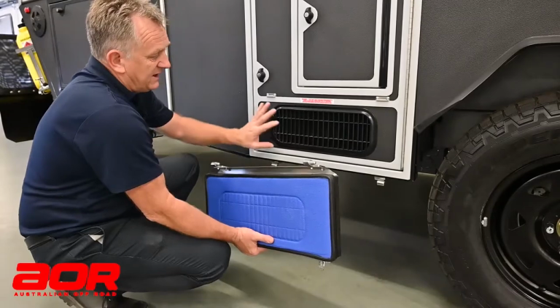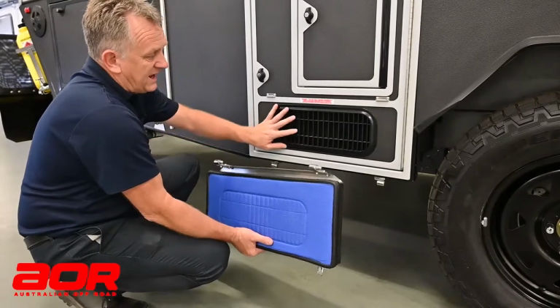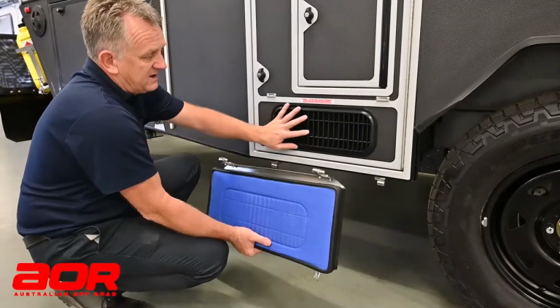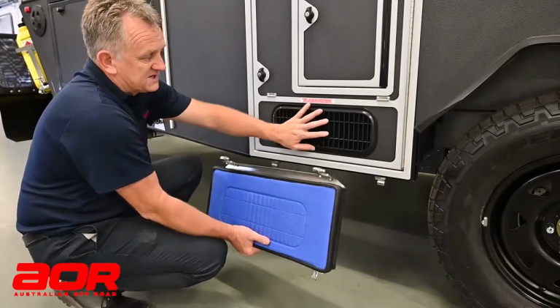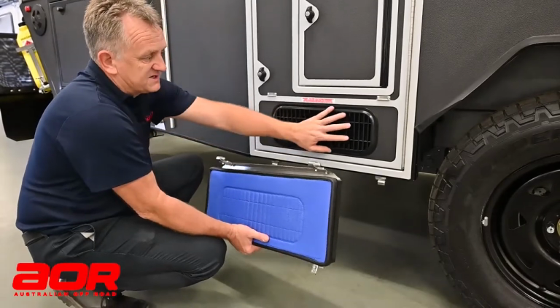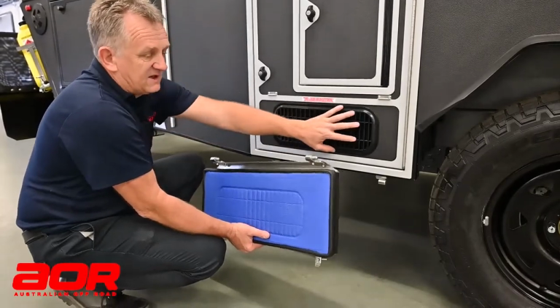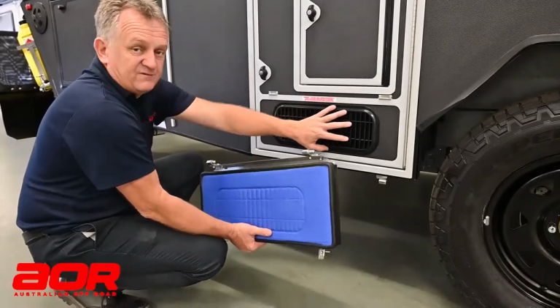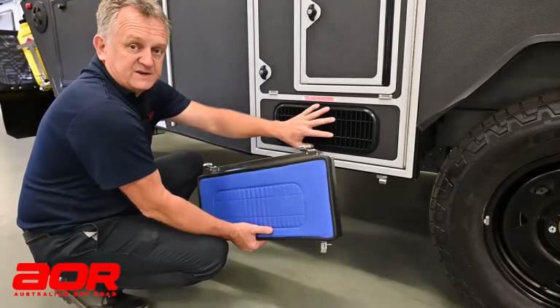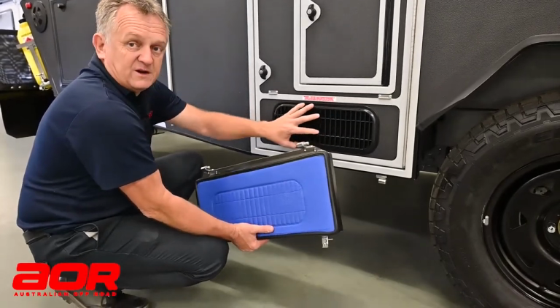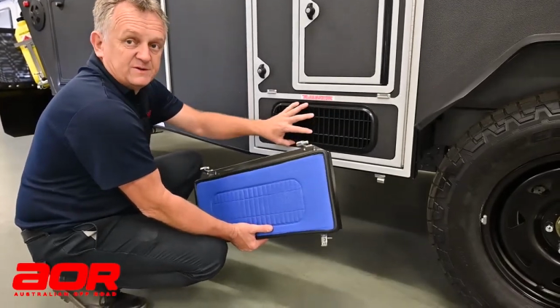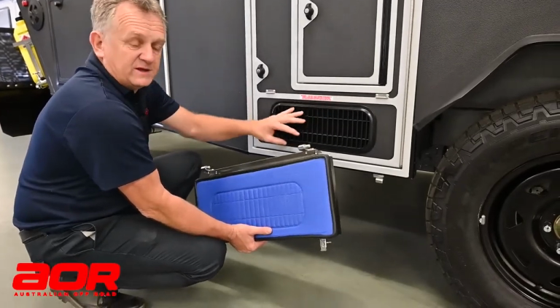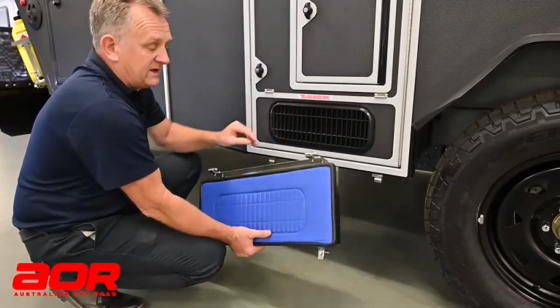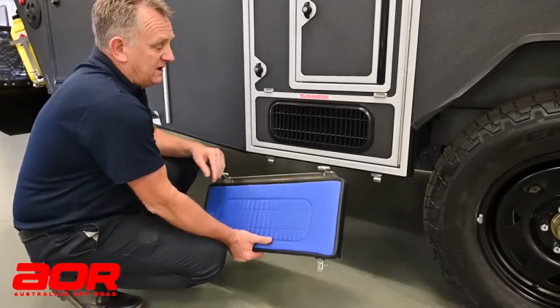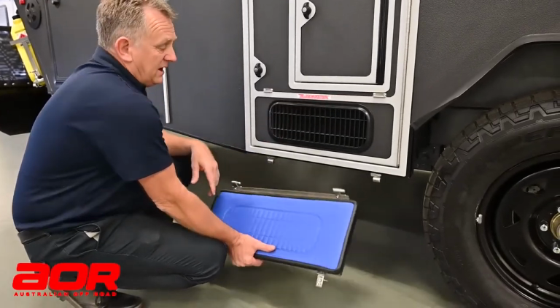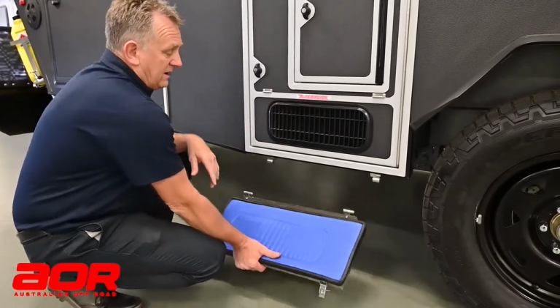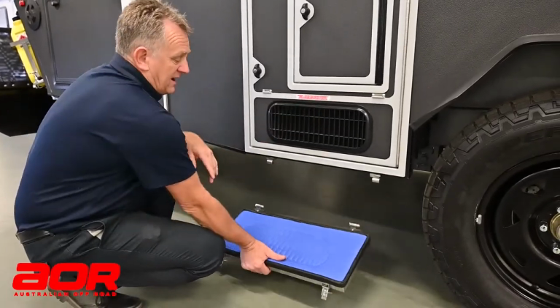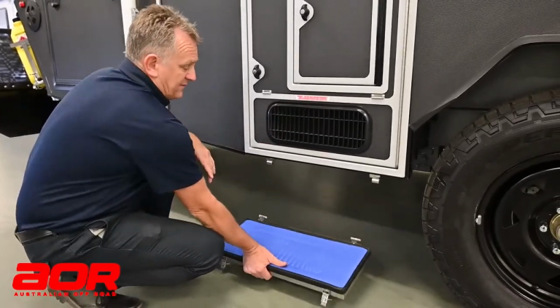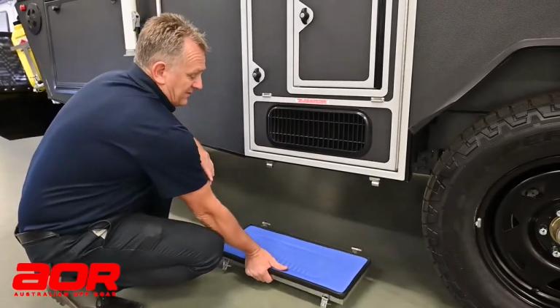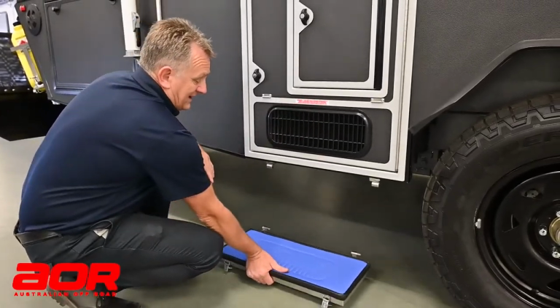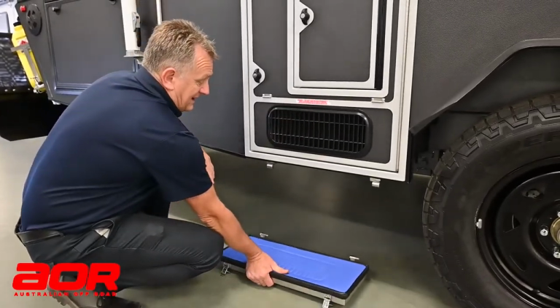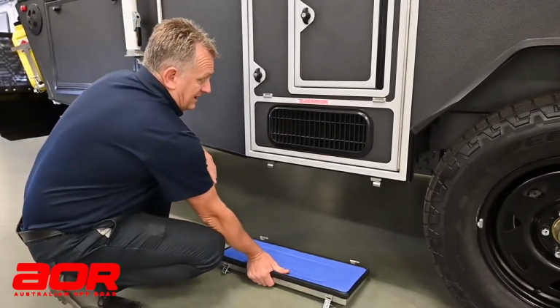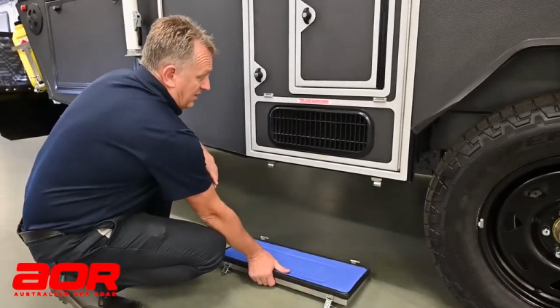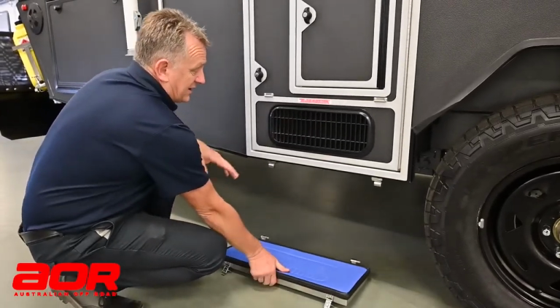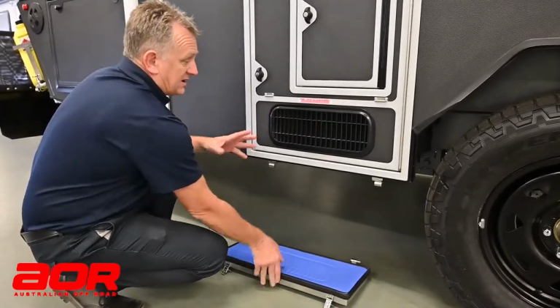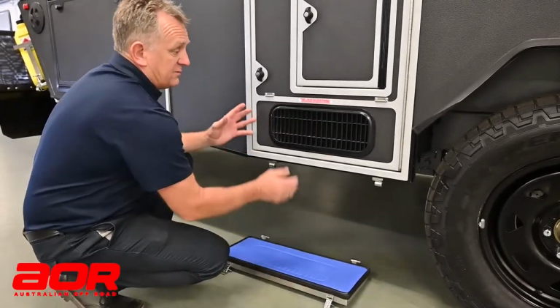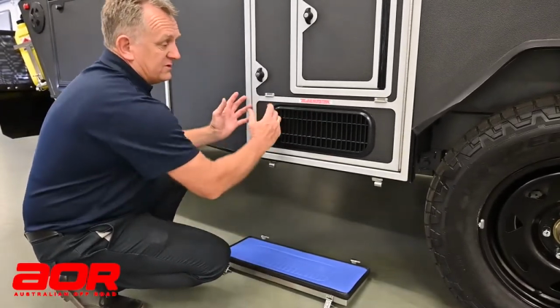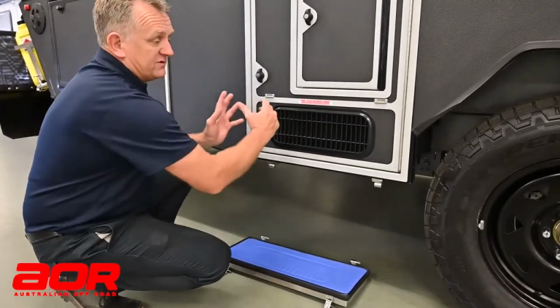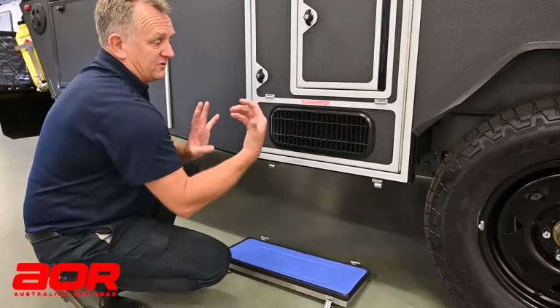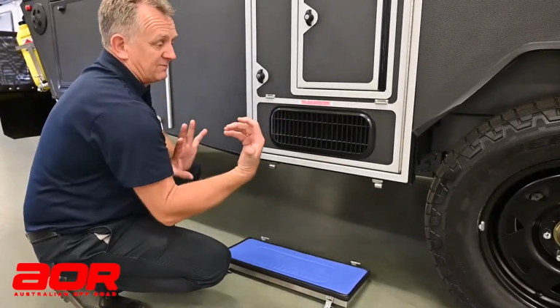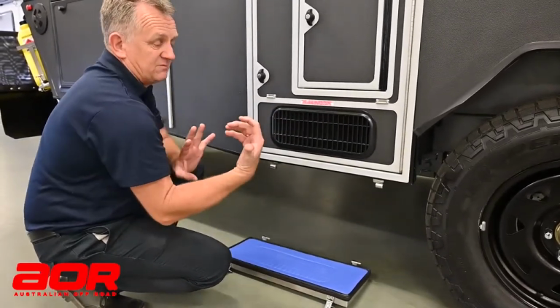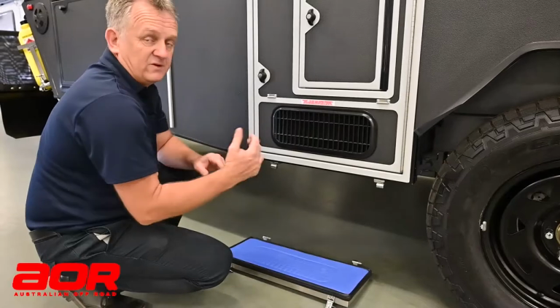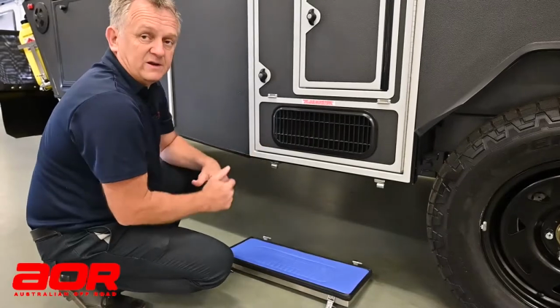Now you can see that vent open there. From there, I could open the door up completely.